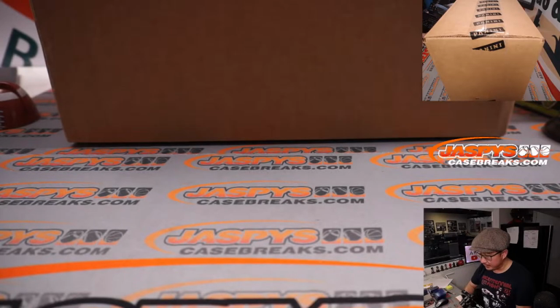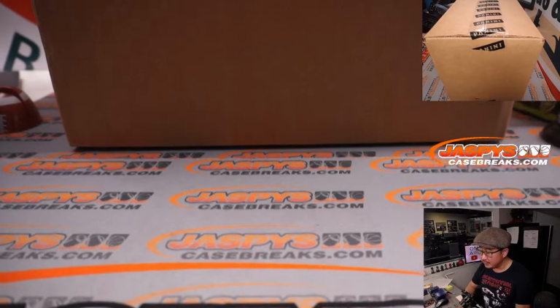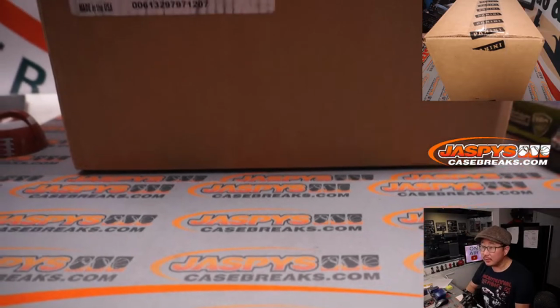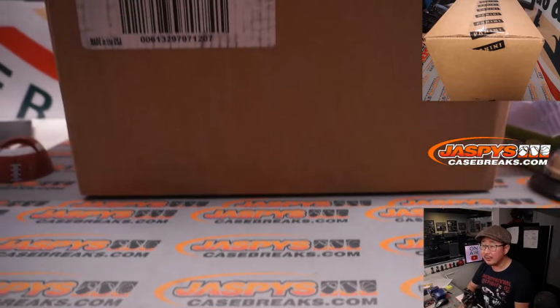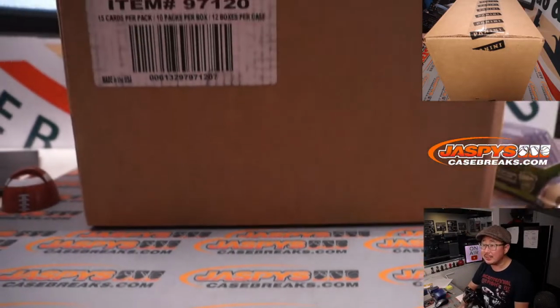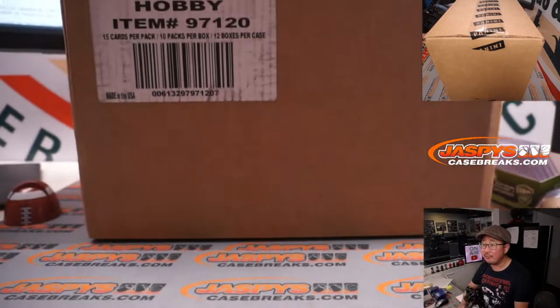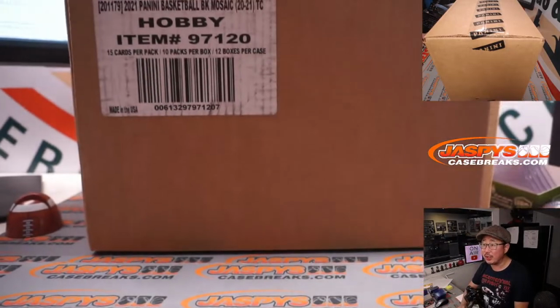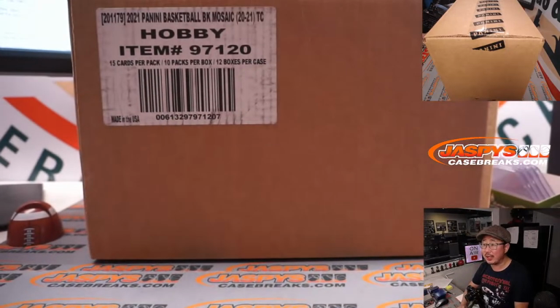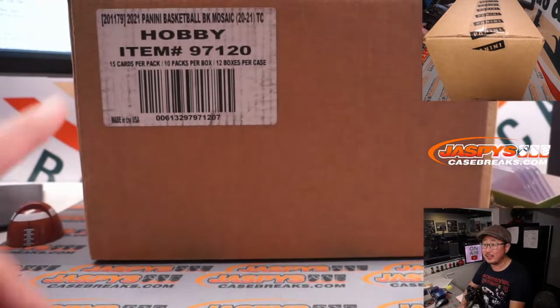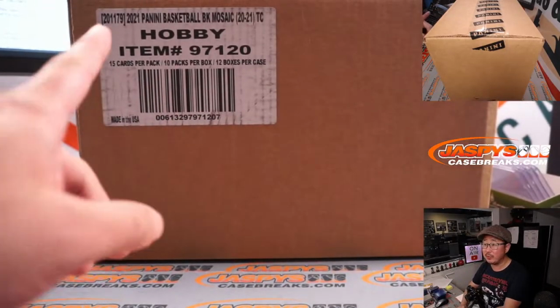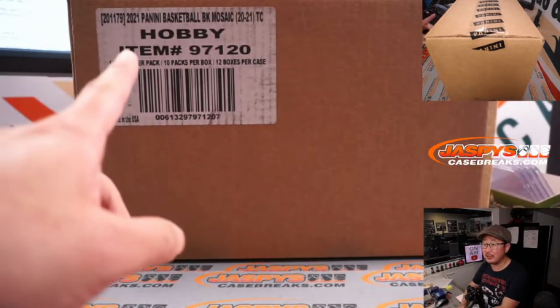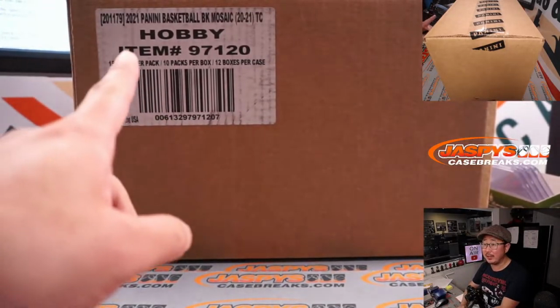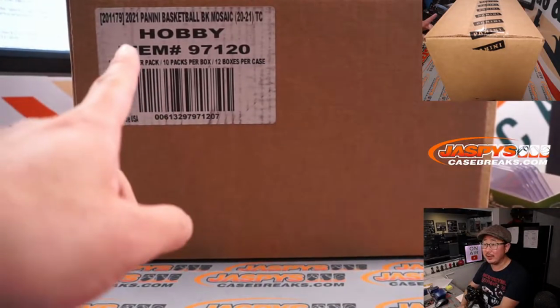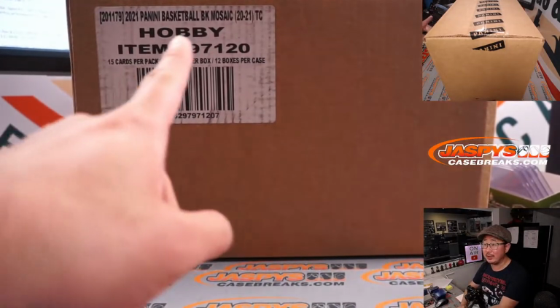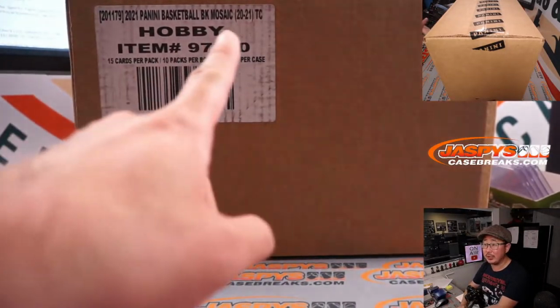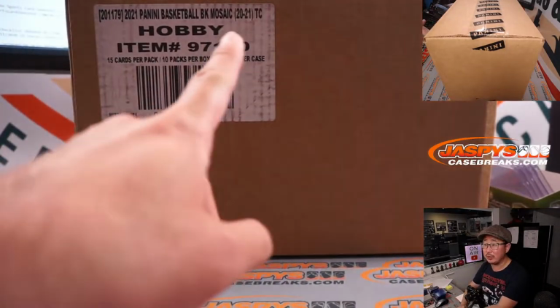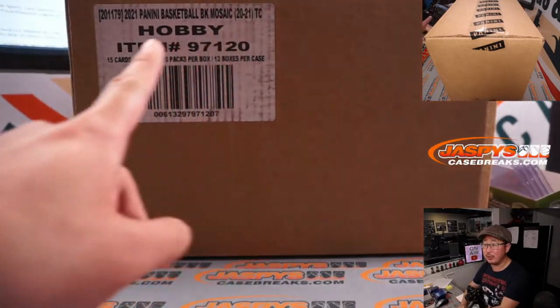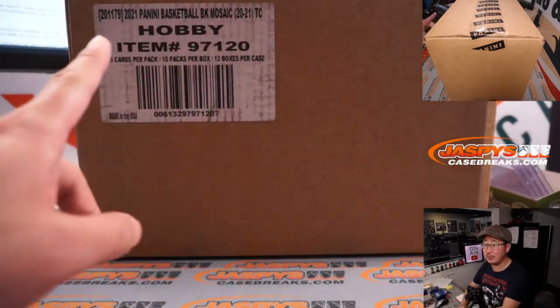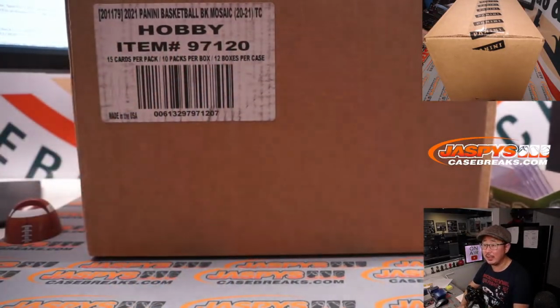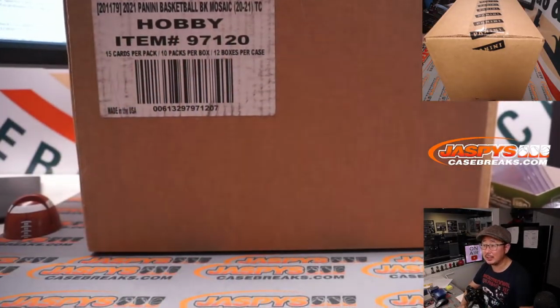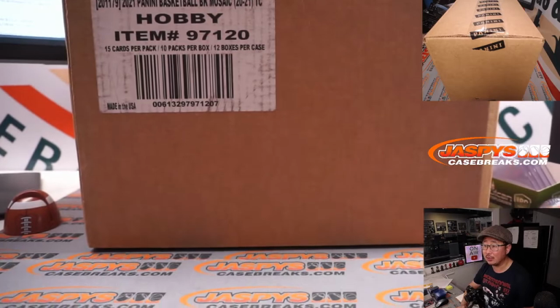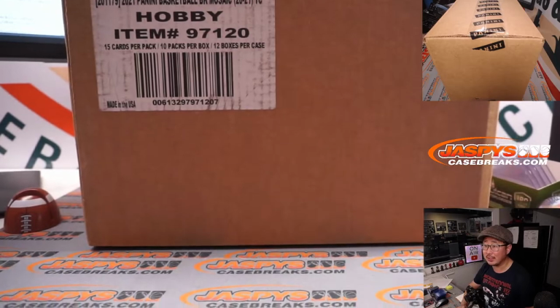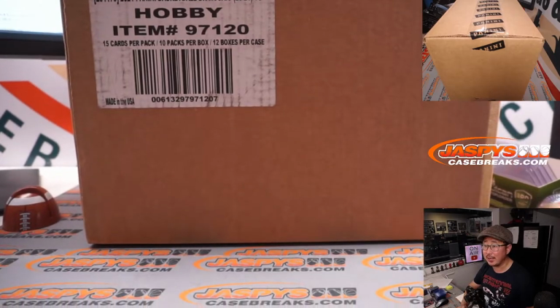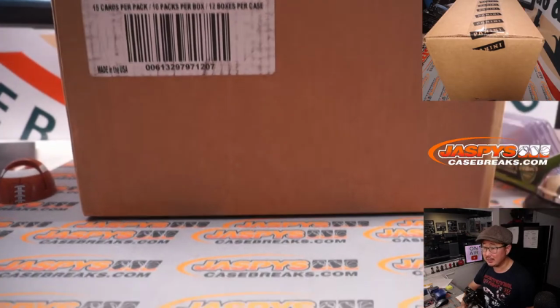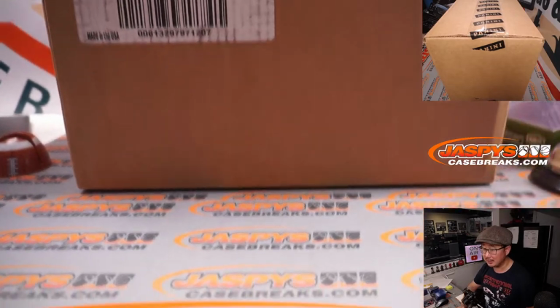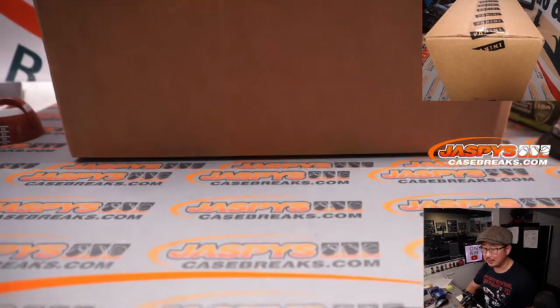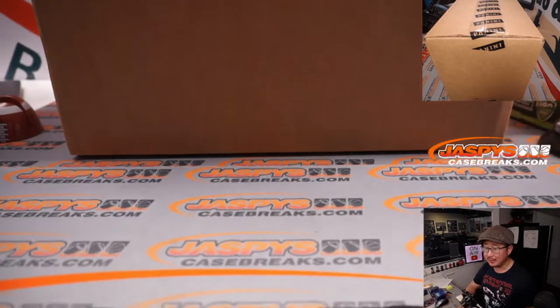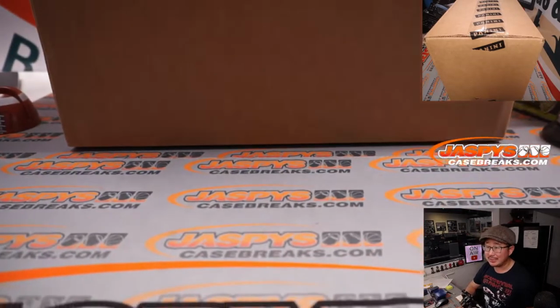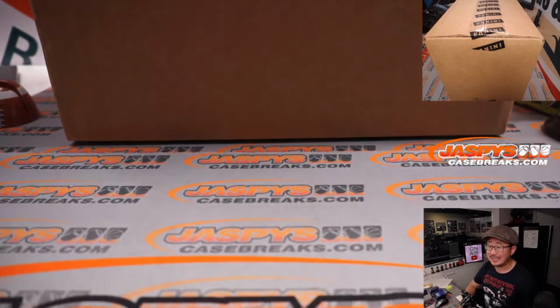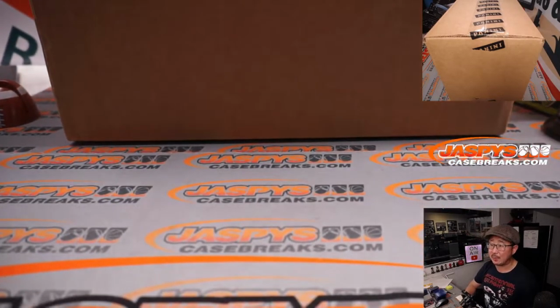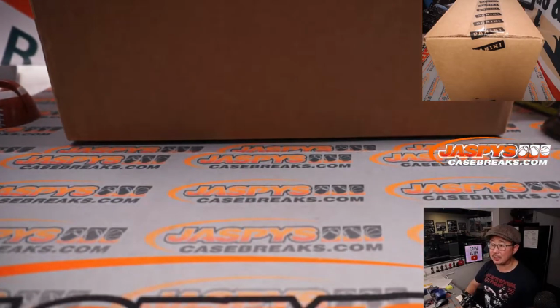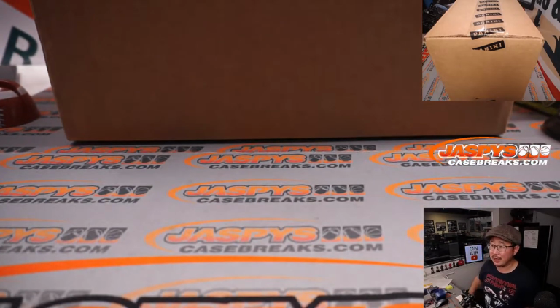Here is the fresh case of Mosaic right there, 2021 Mosaic. That's the correct case. 6-box break.